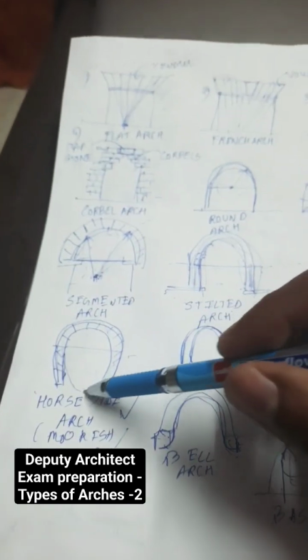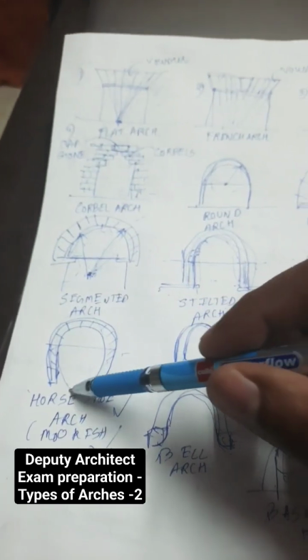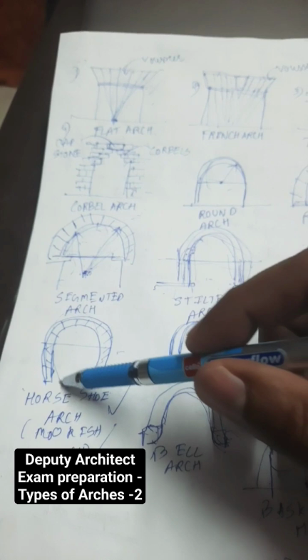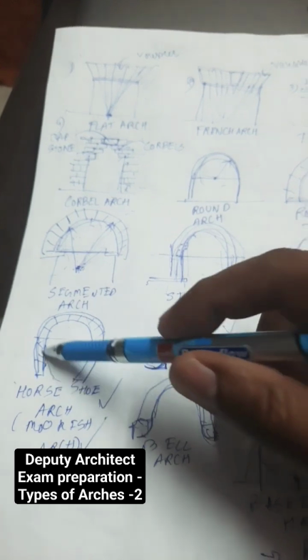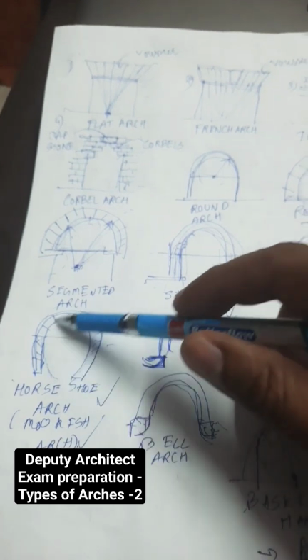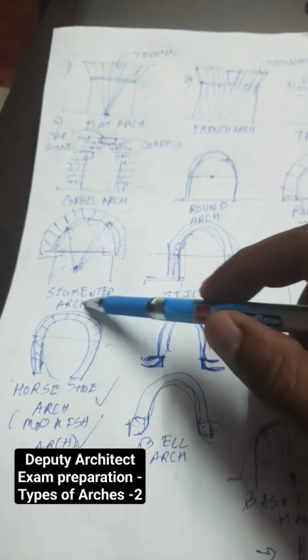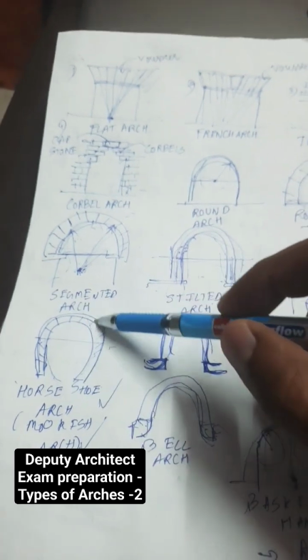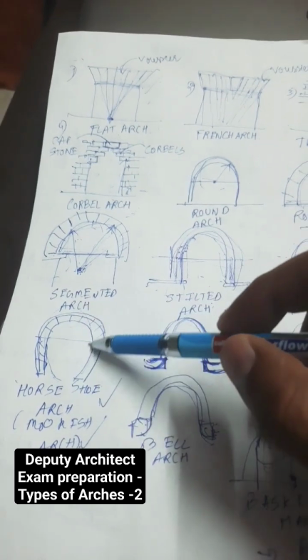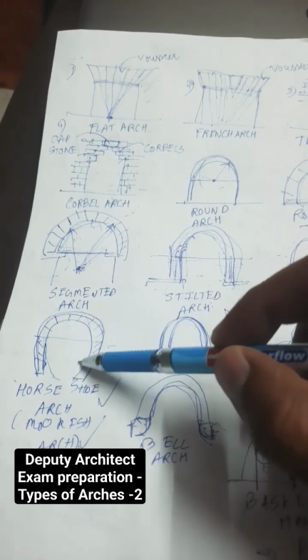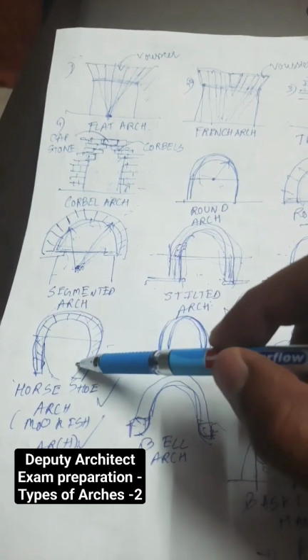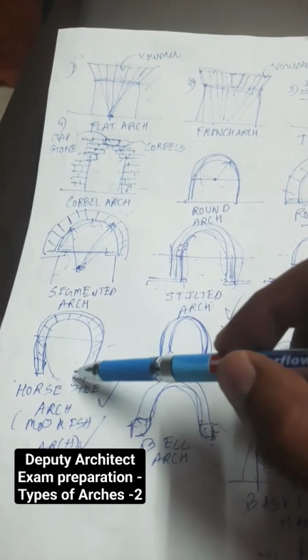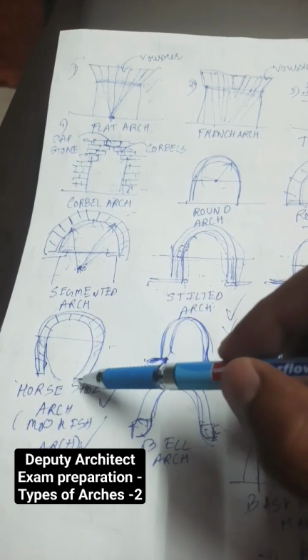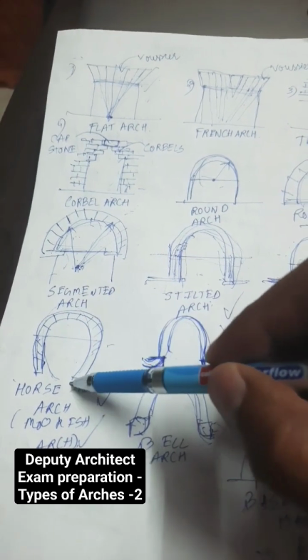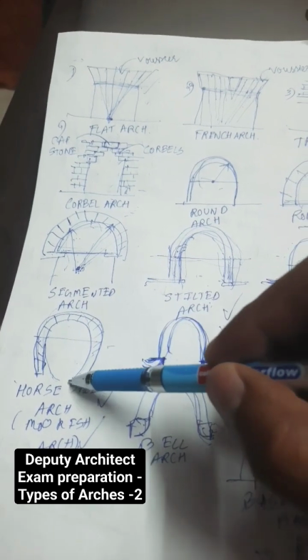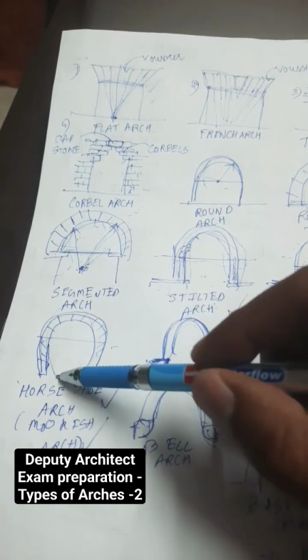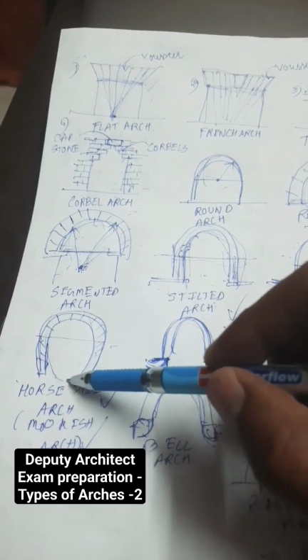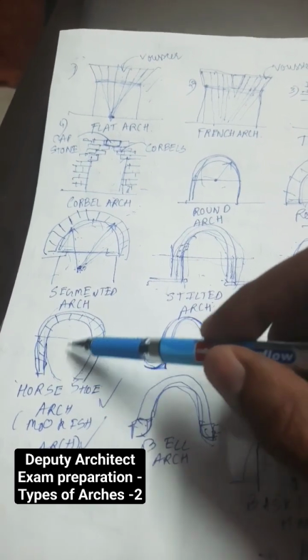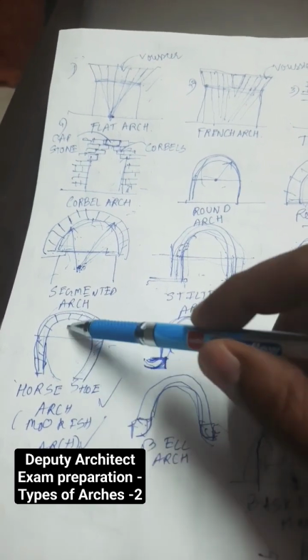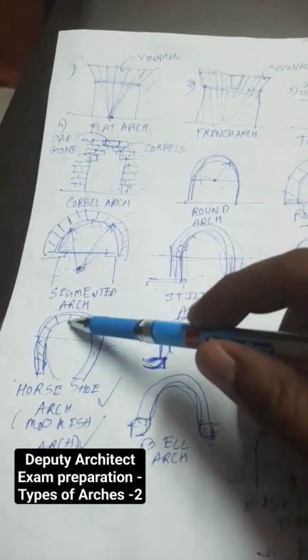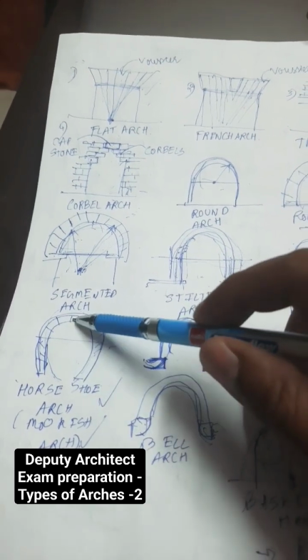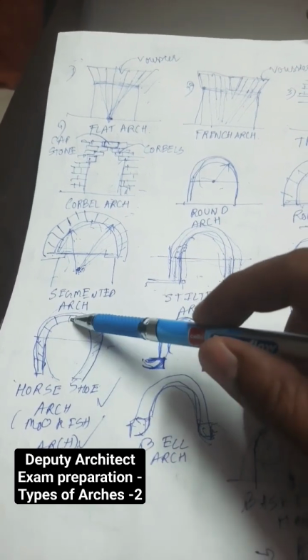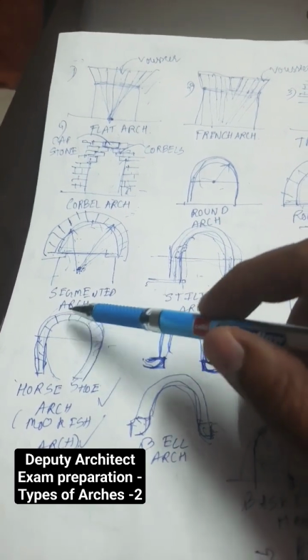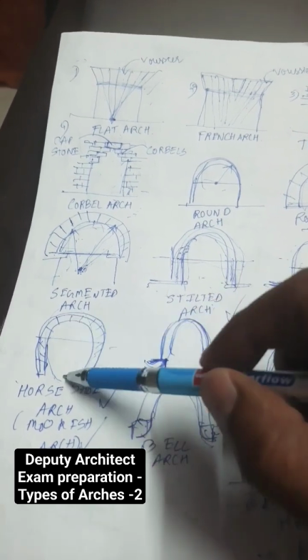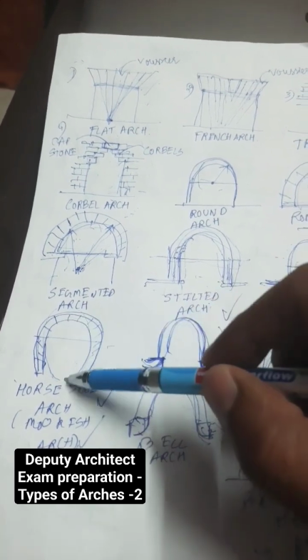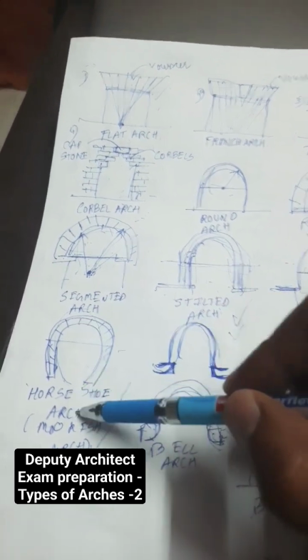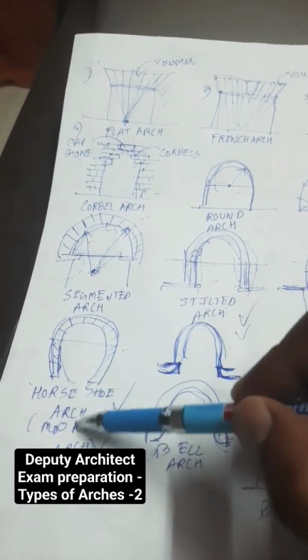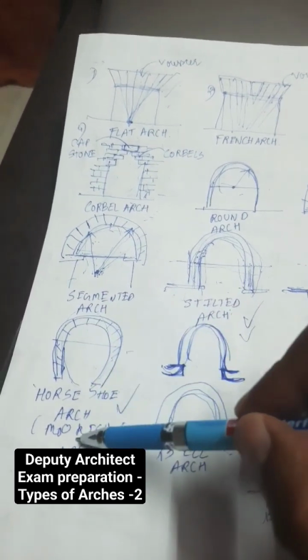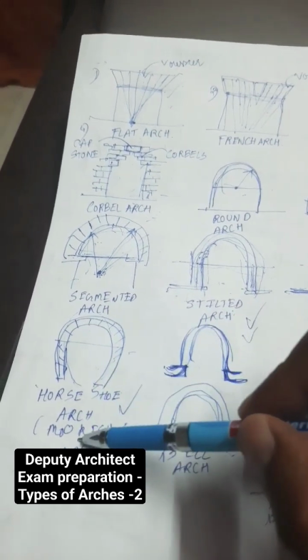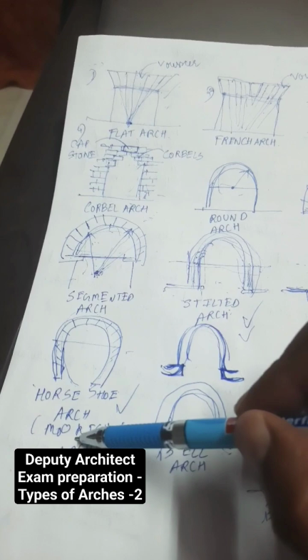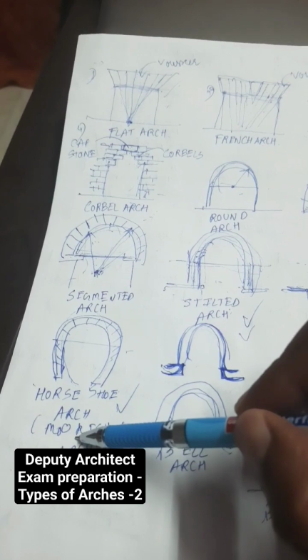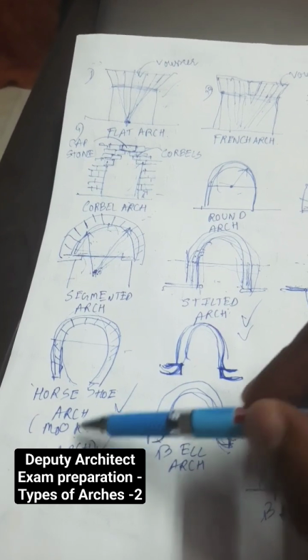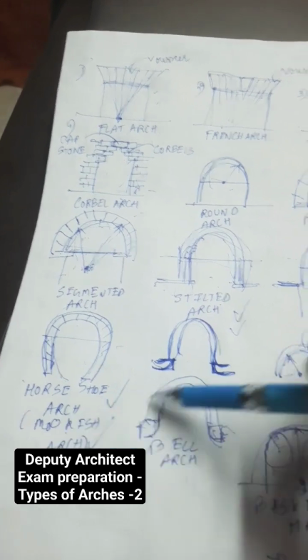Horseshoe arch, as we all know, is apse-shaped — it is narrow below and wider above. It is also called a Moorish arch.